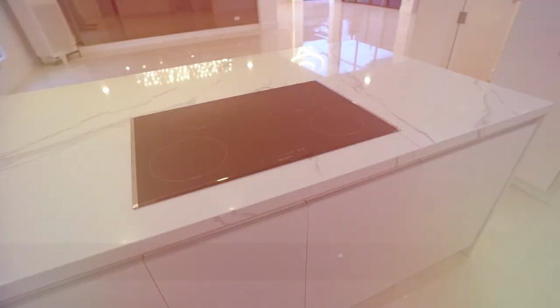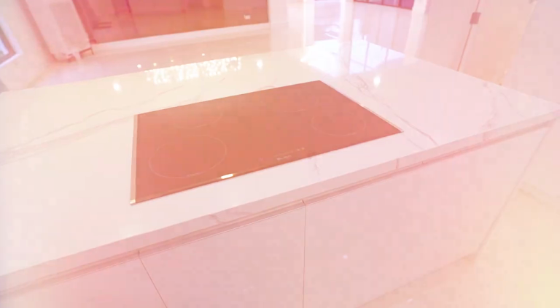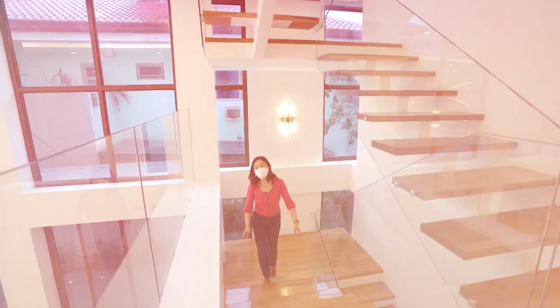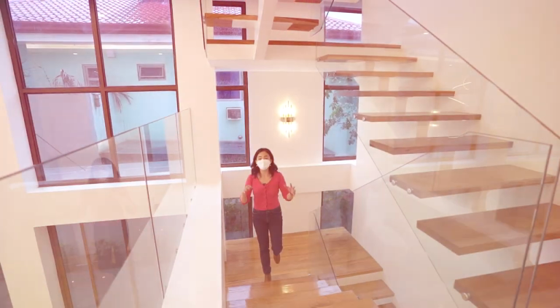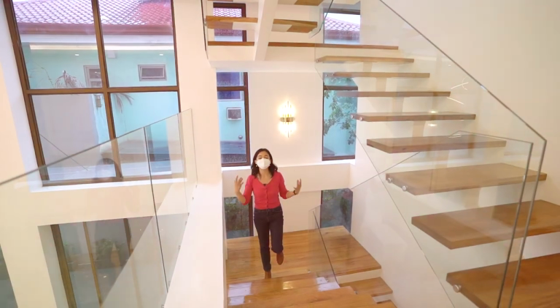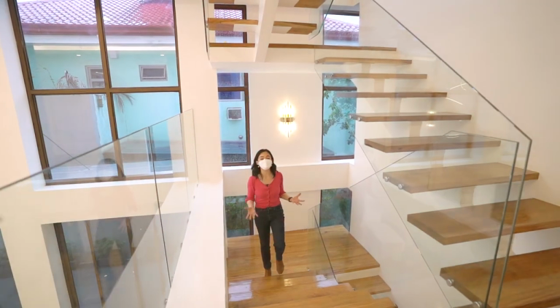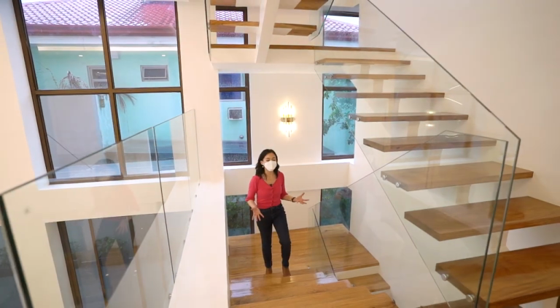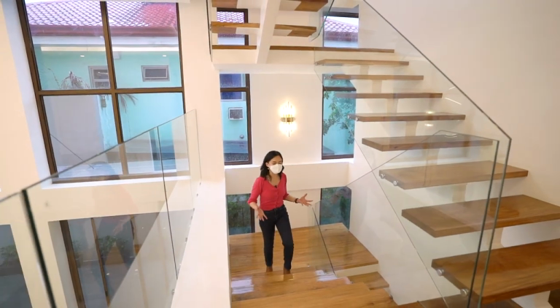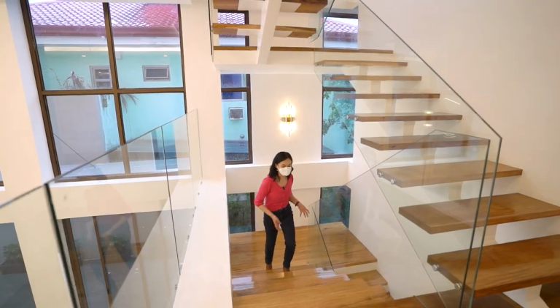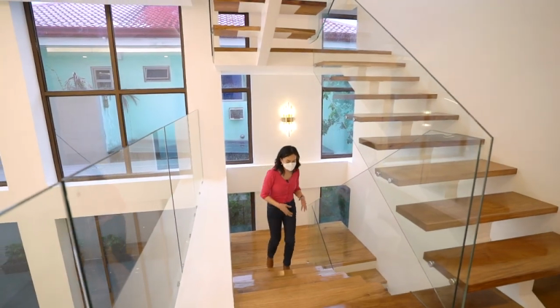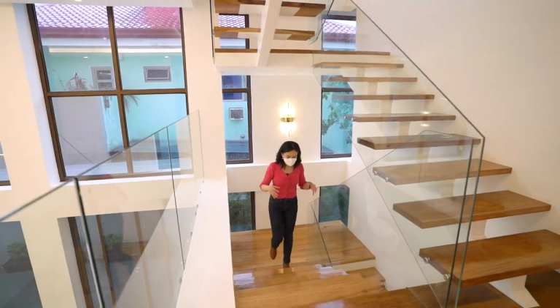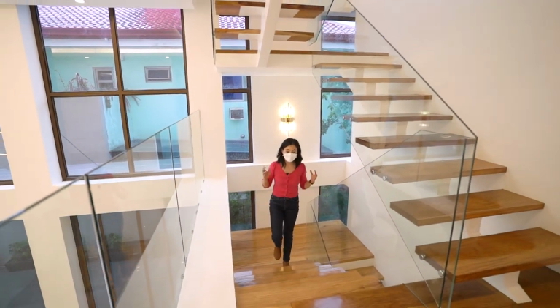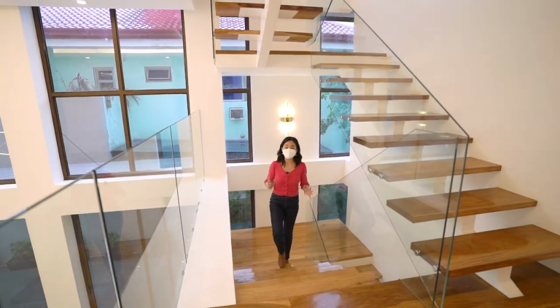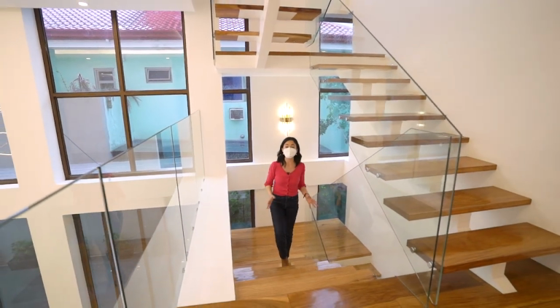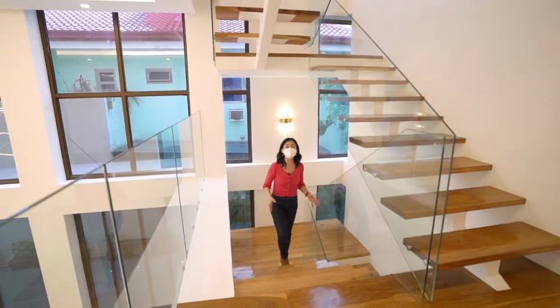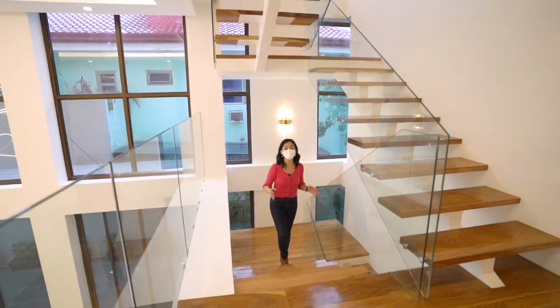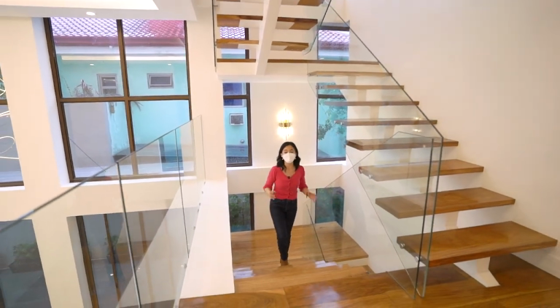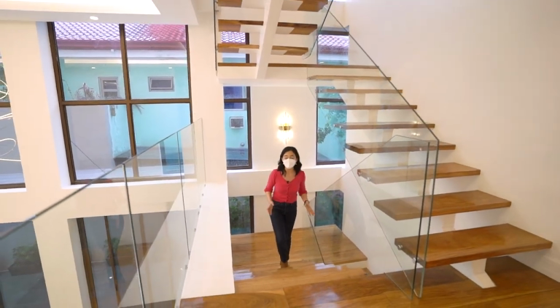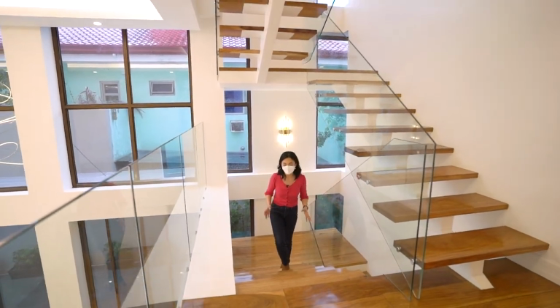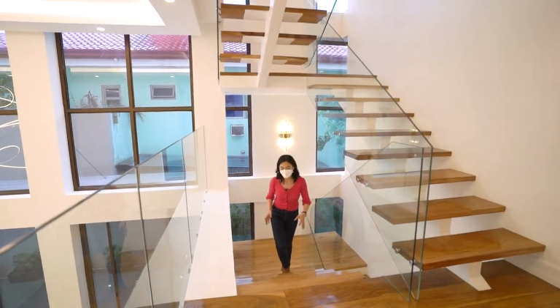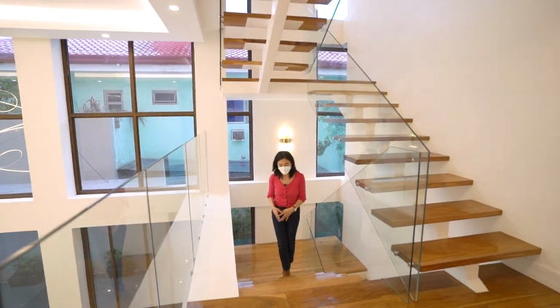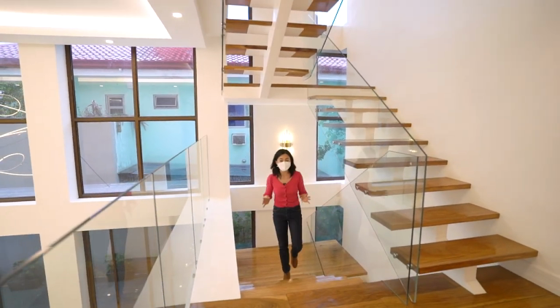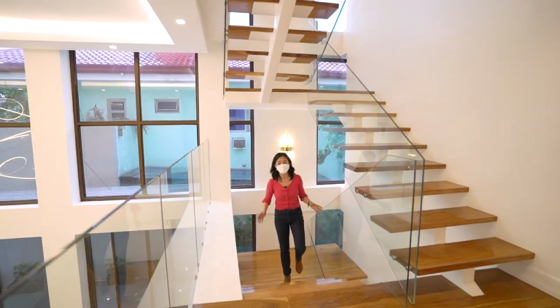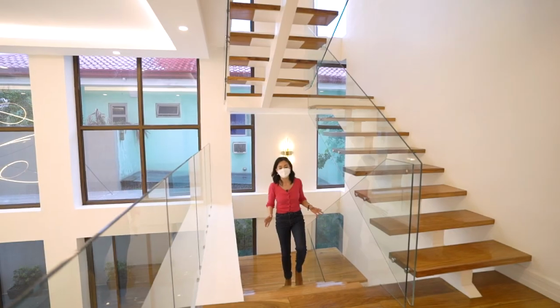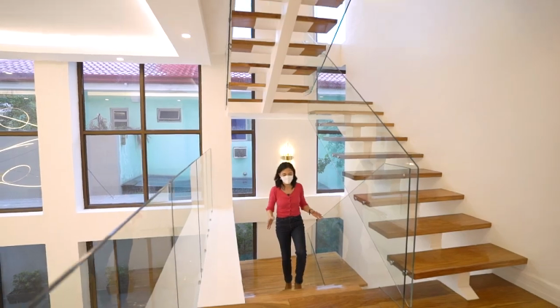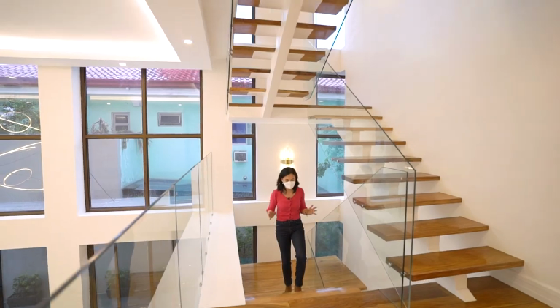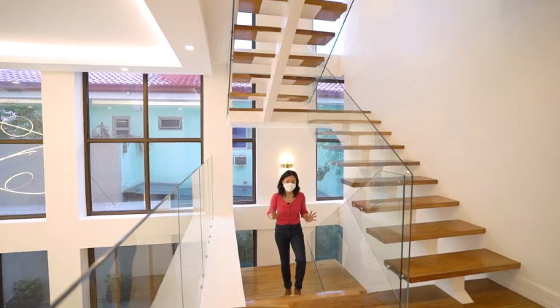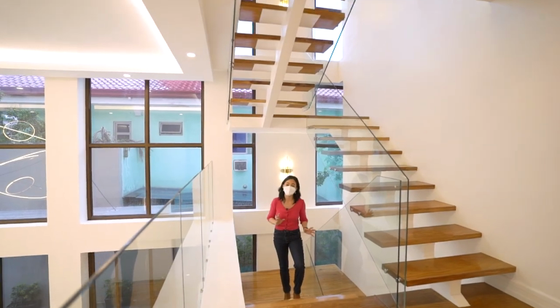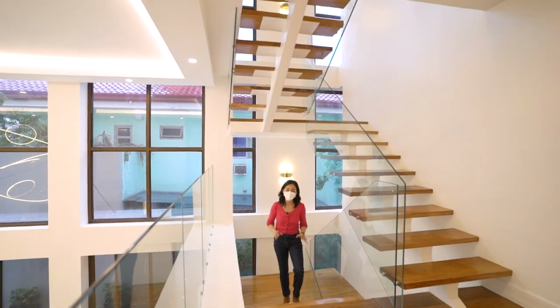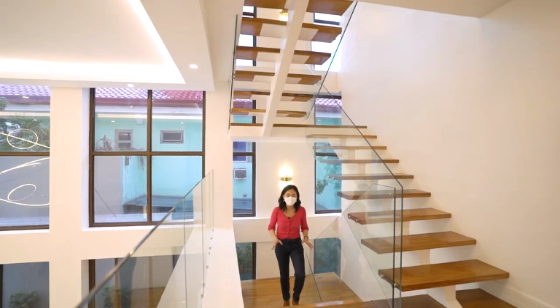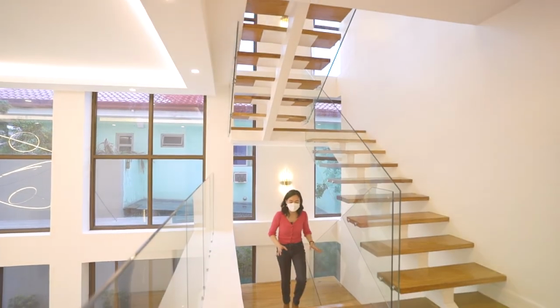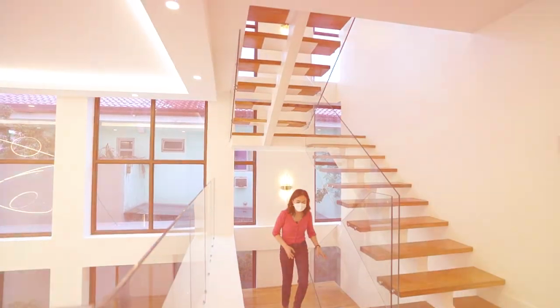All modern design houses have a single or a double stringer staircase. This one has an open riser.